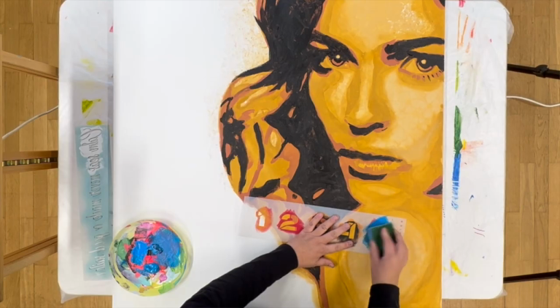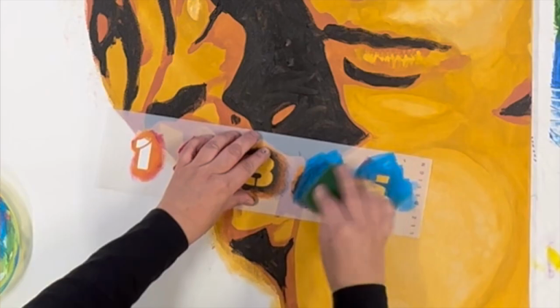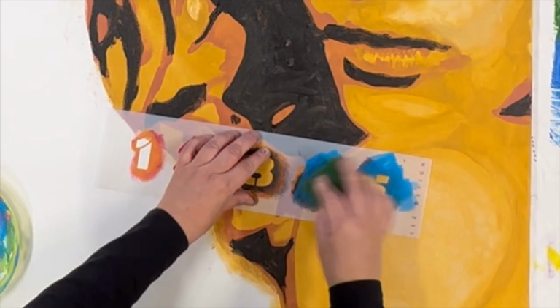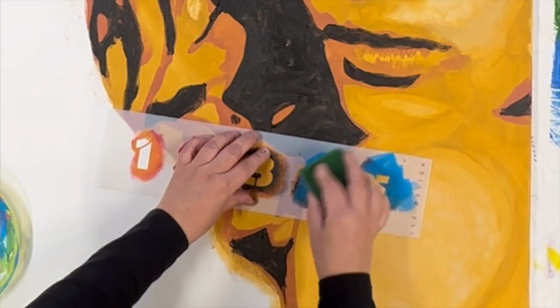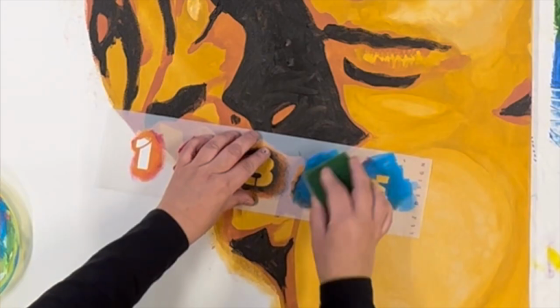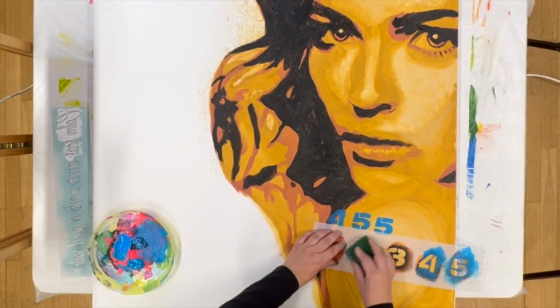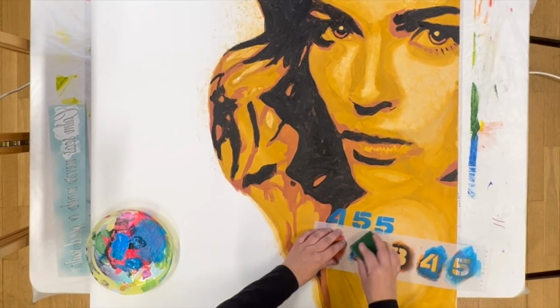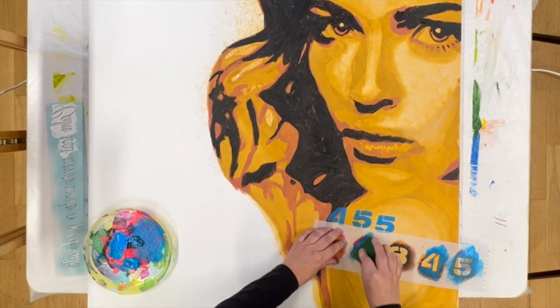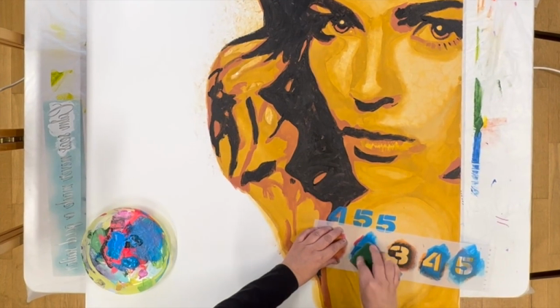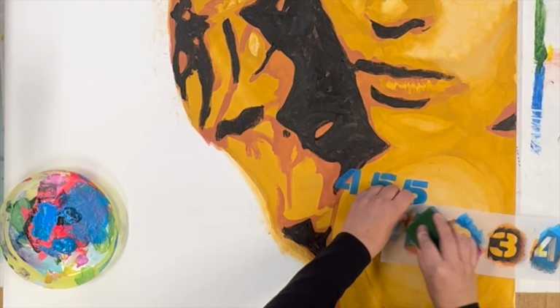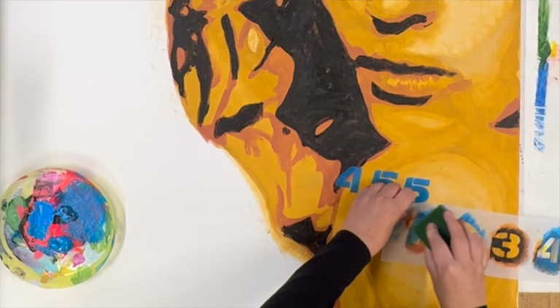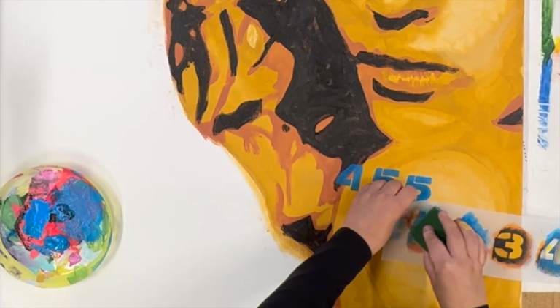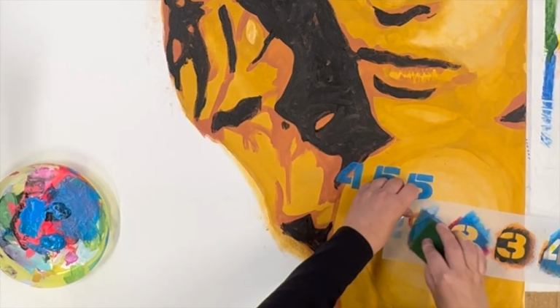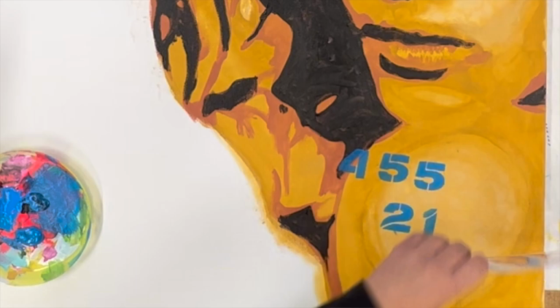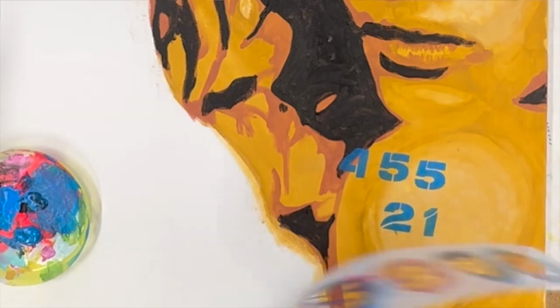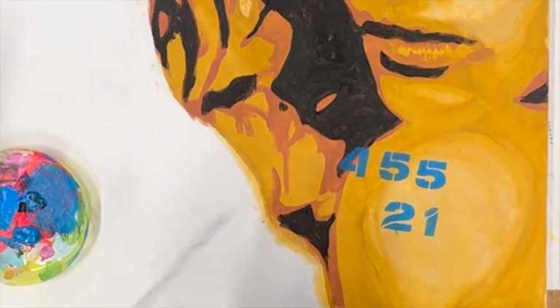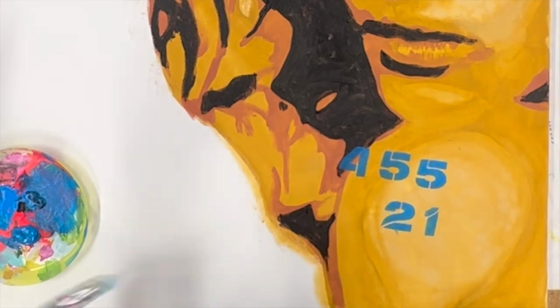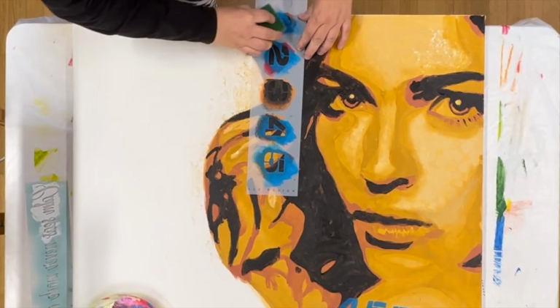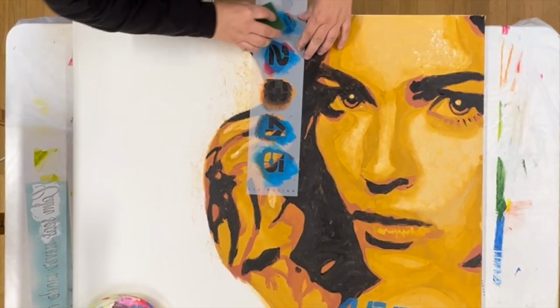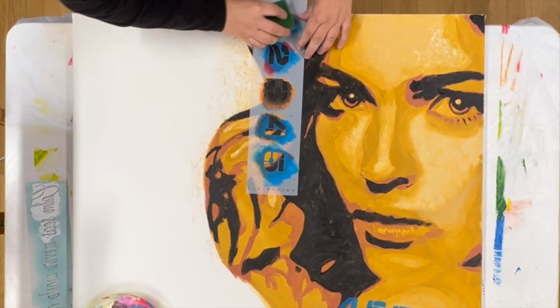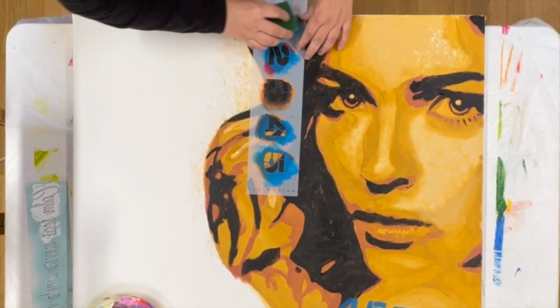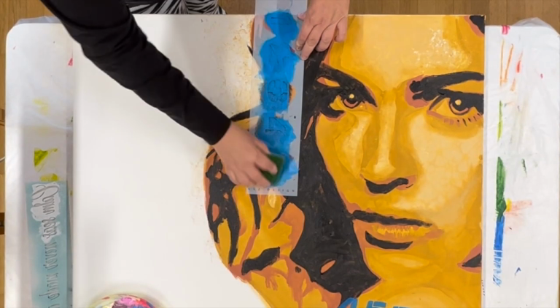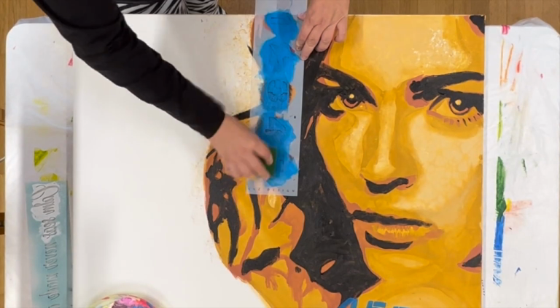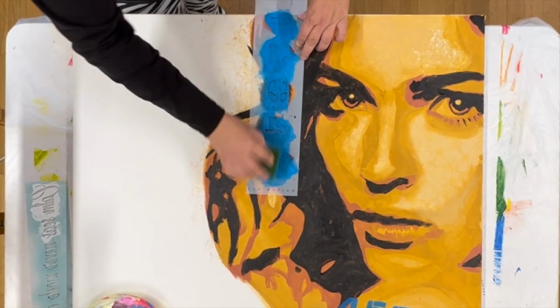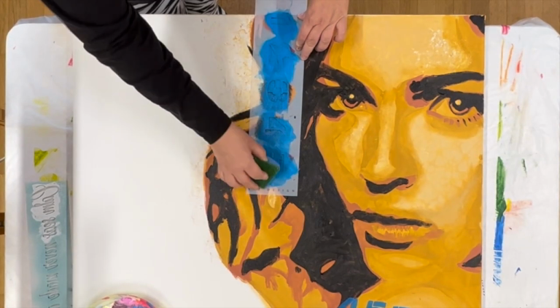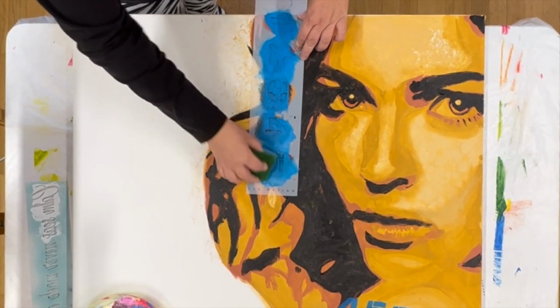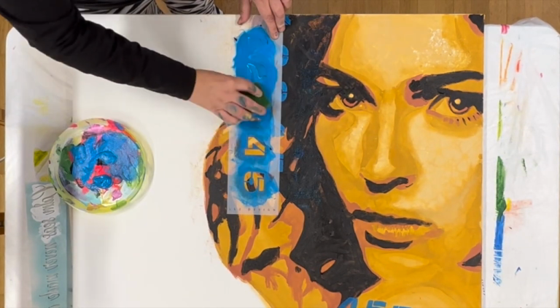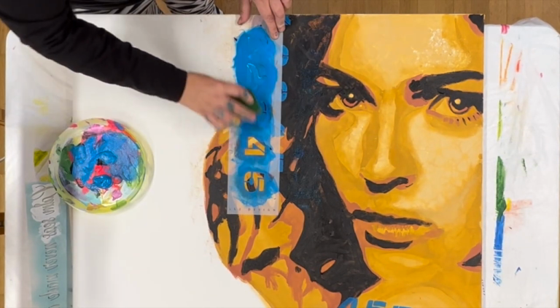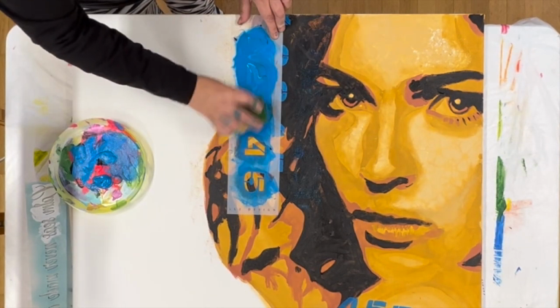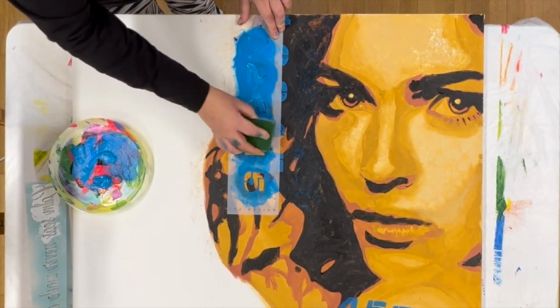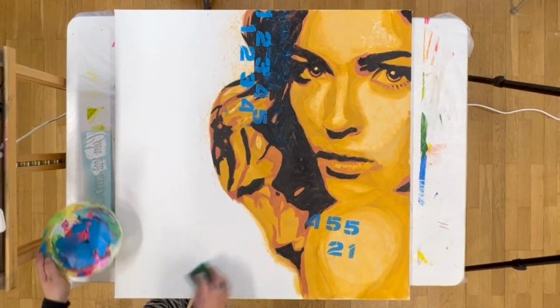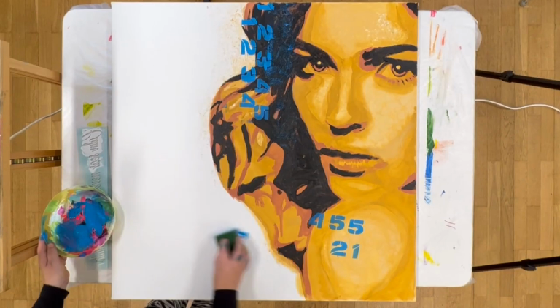First I create some effects with a contrasting color and a number stencil. I make a little bit here and there just because it's fun to play with.